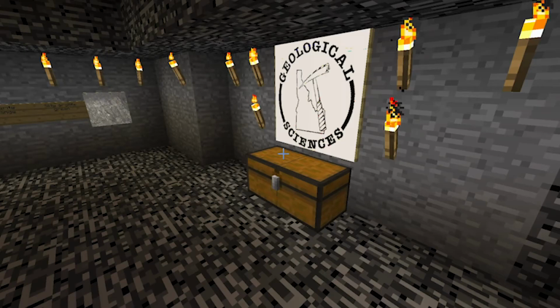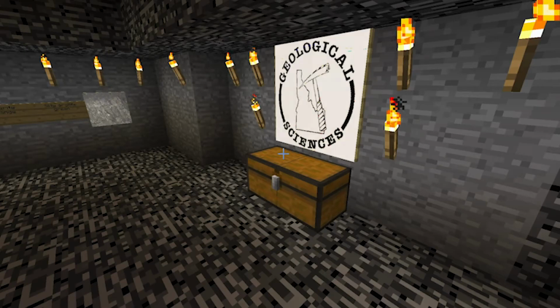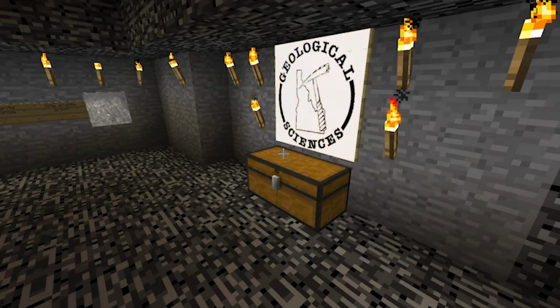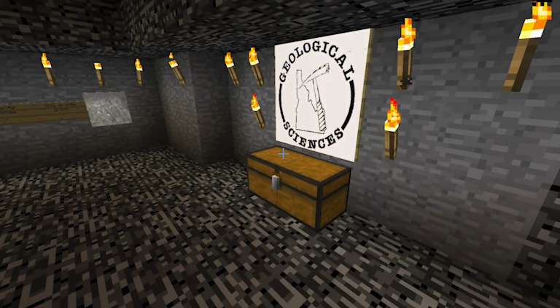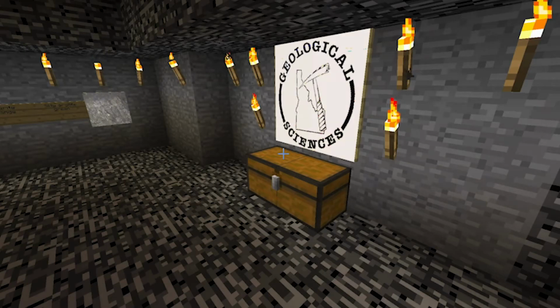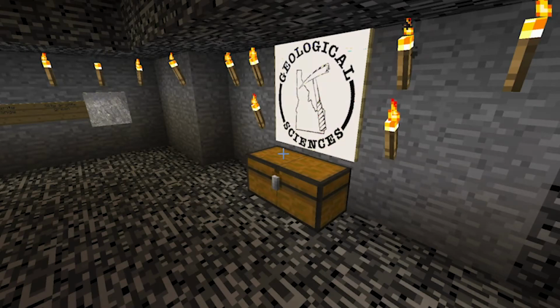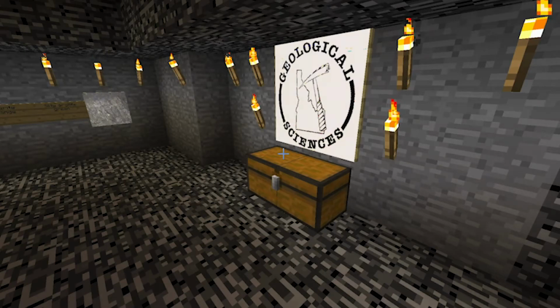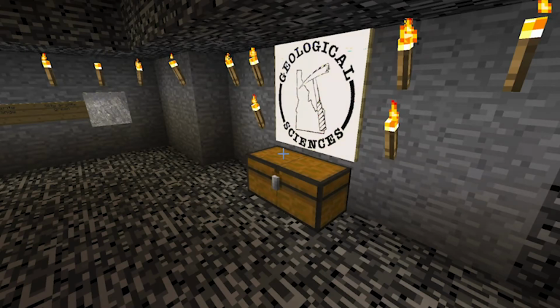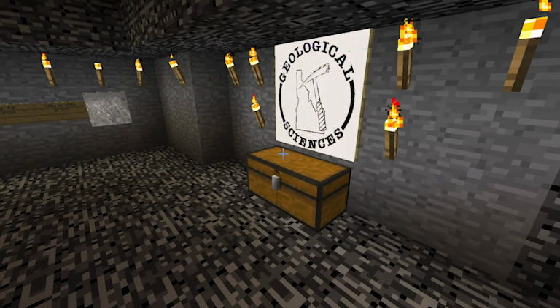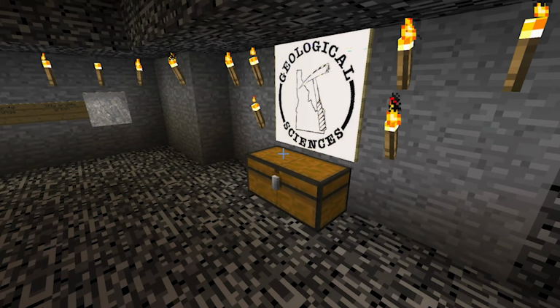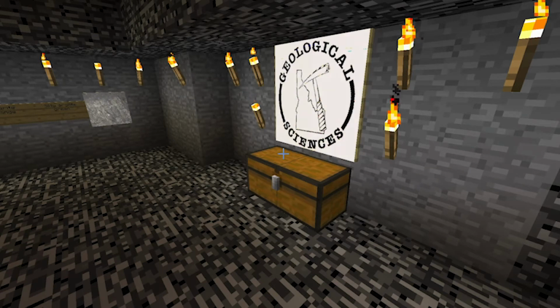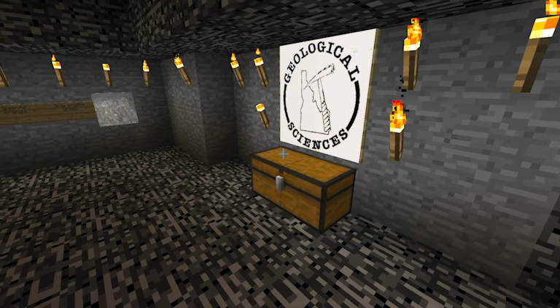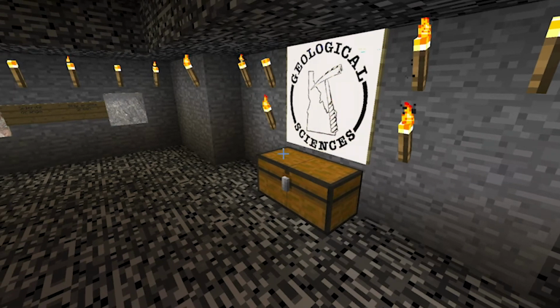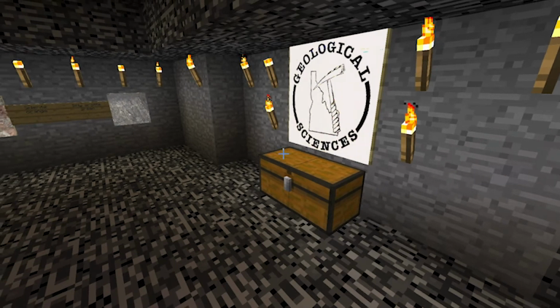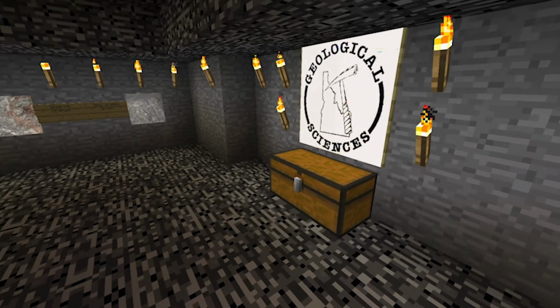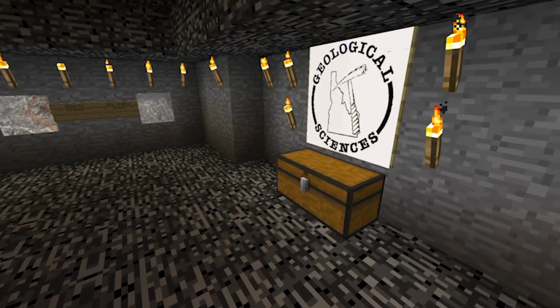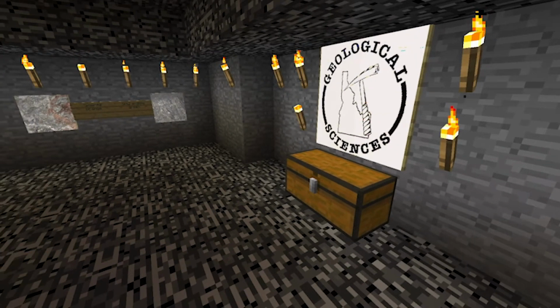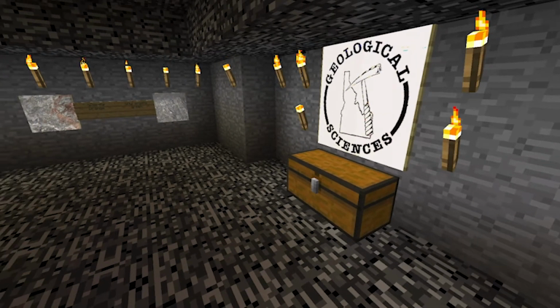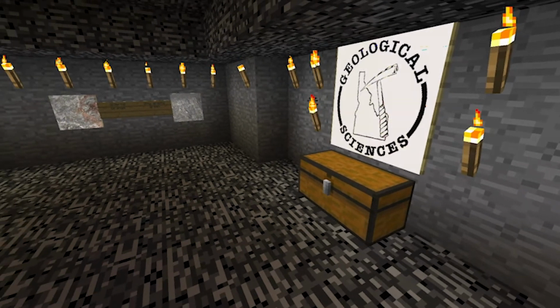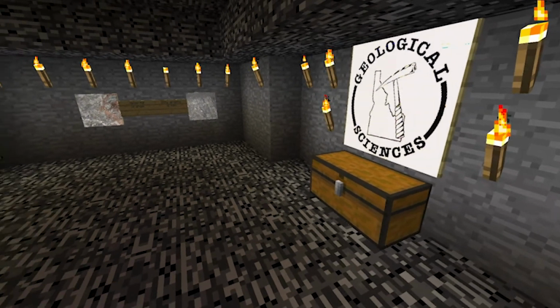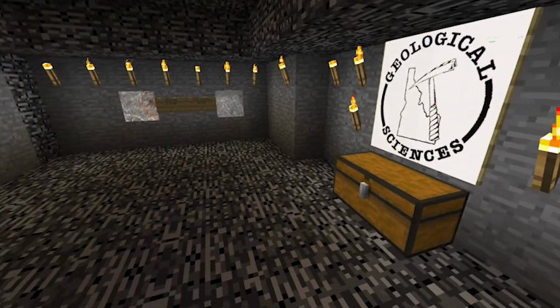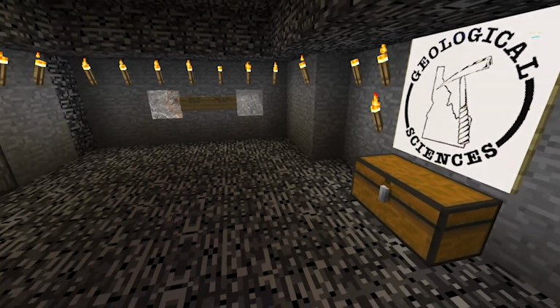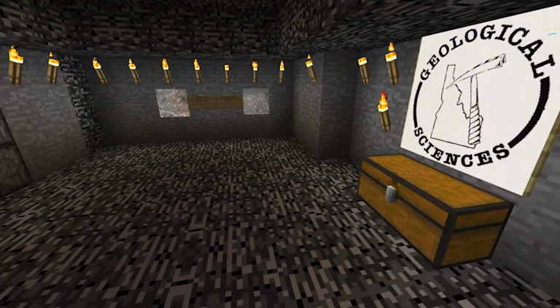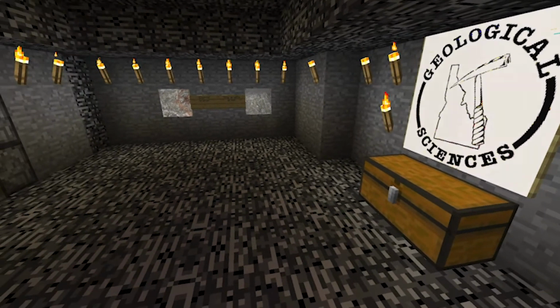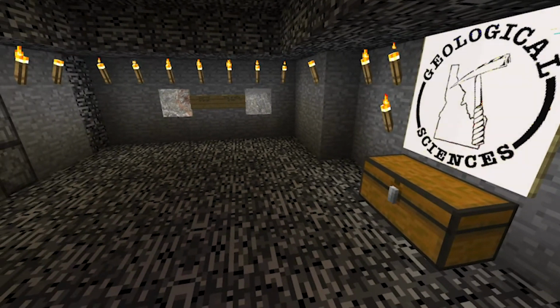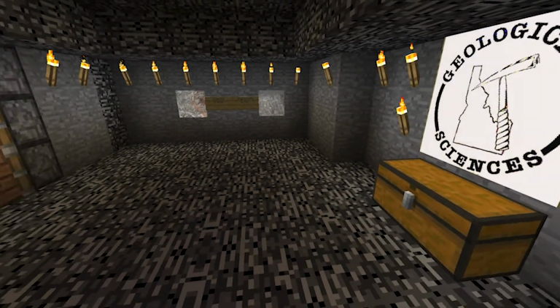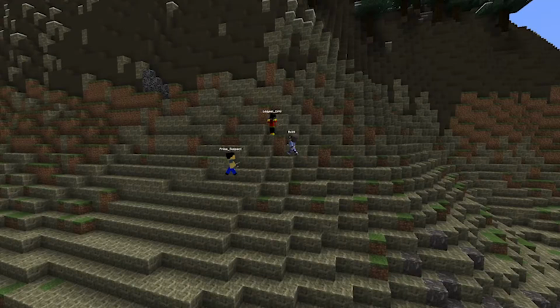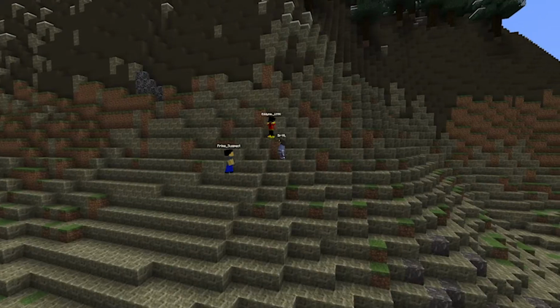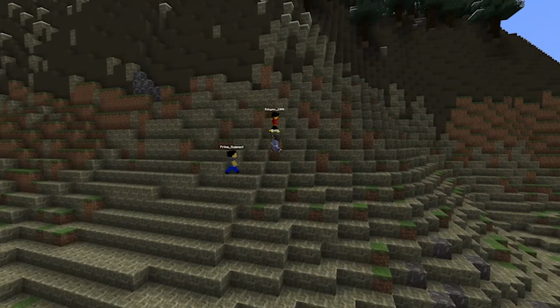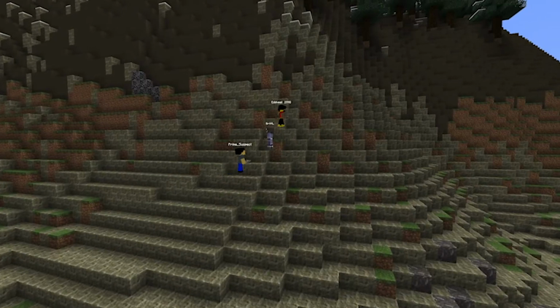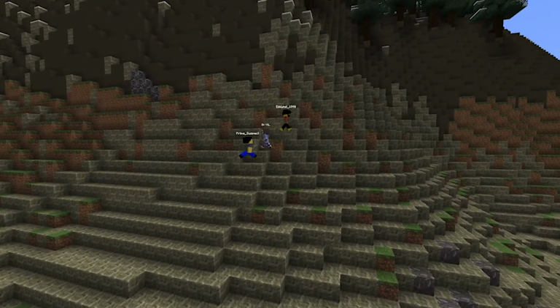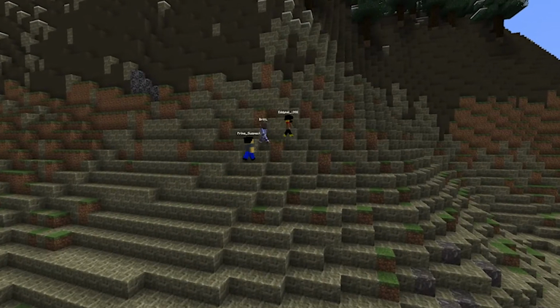To get the students to go and explore and look at topography, we're using the video game Minecraft.